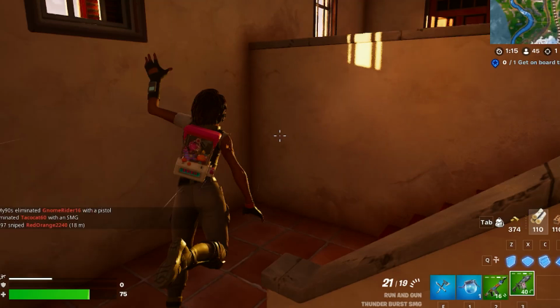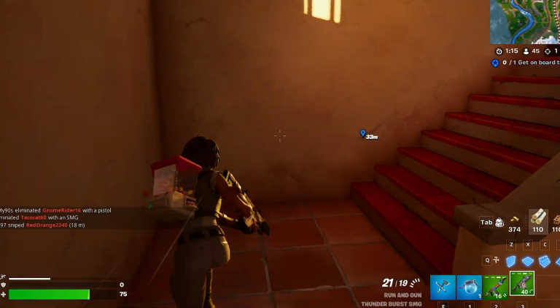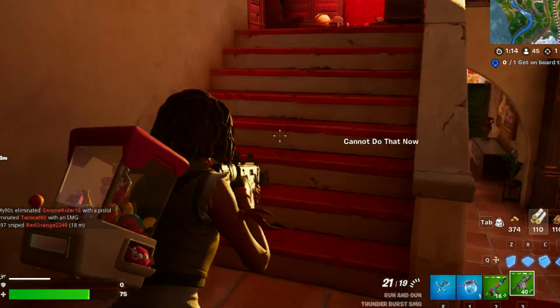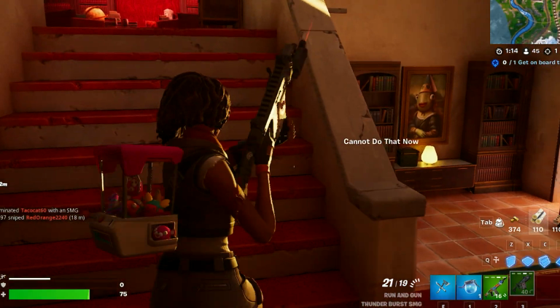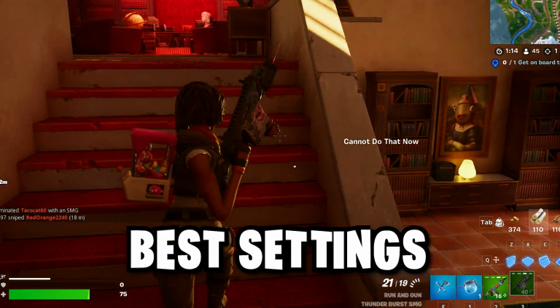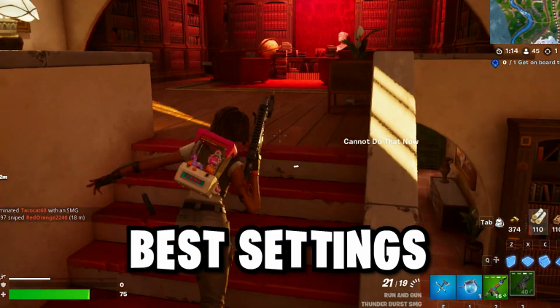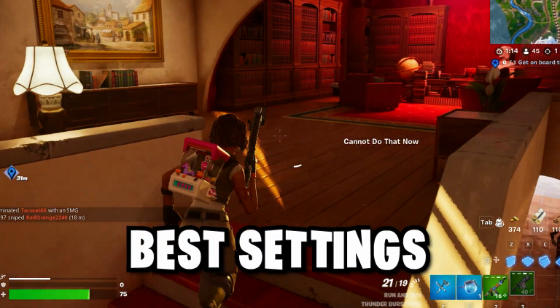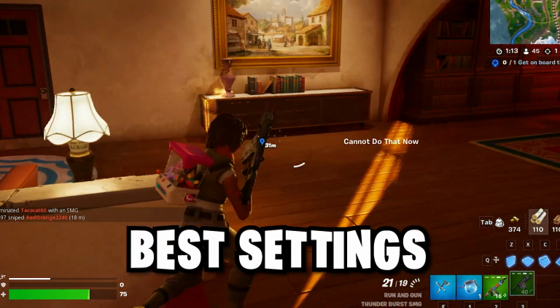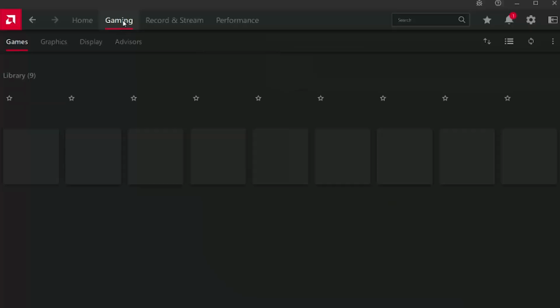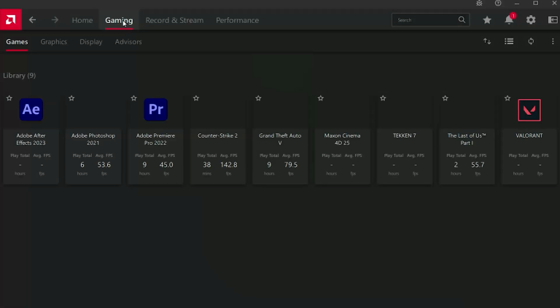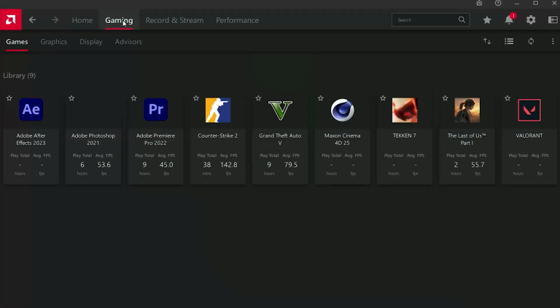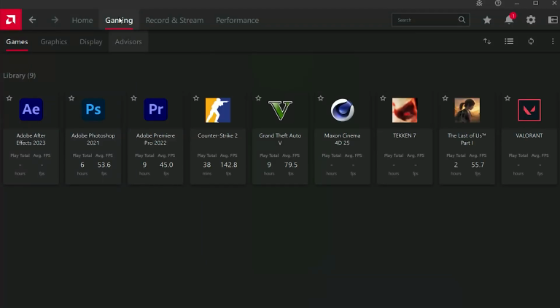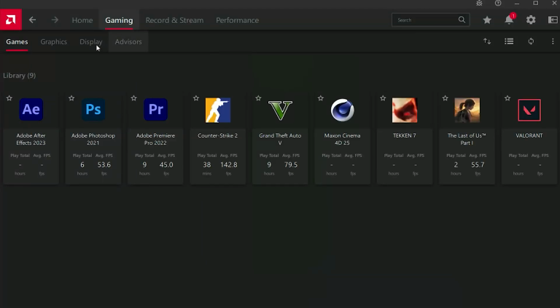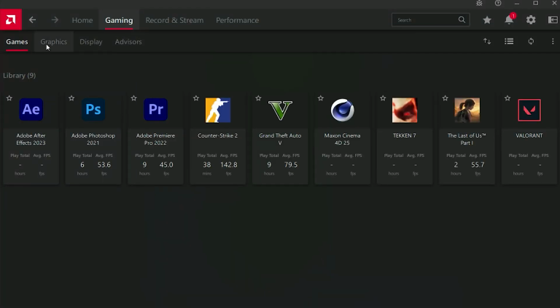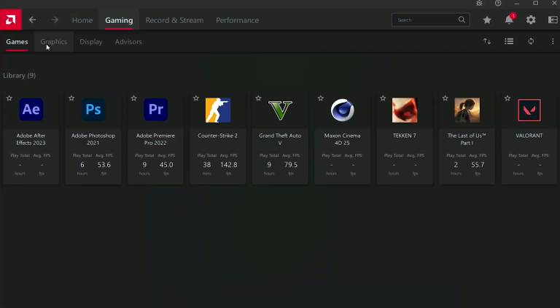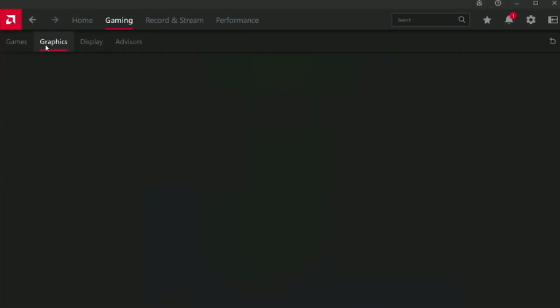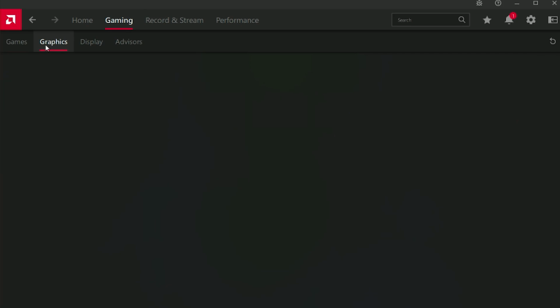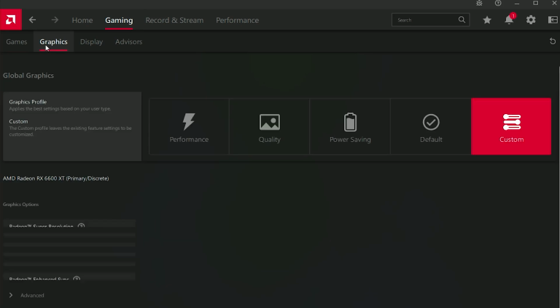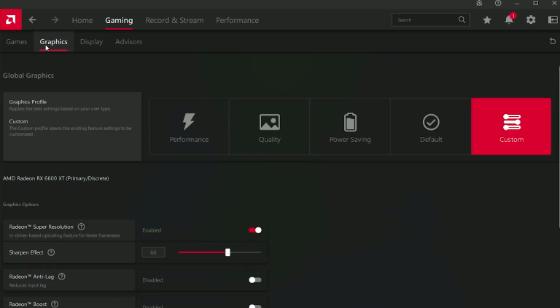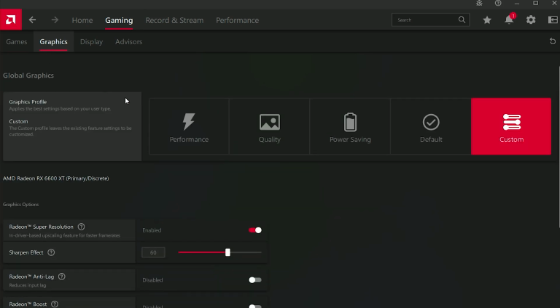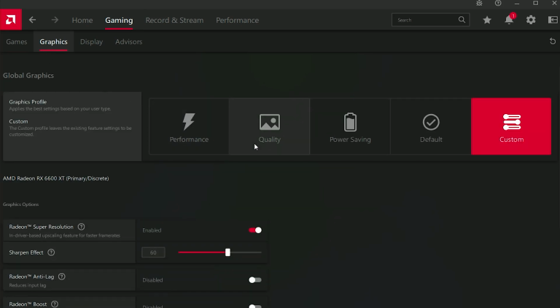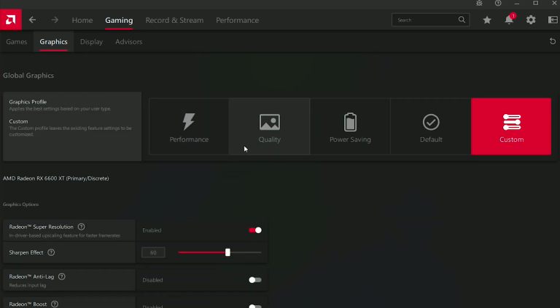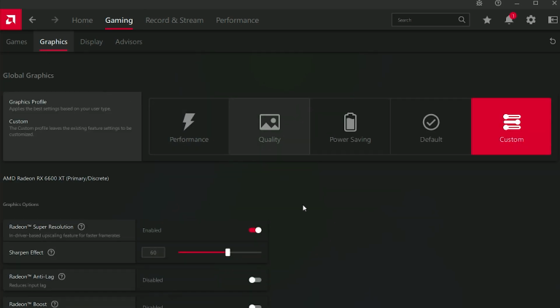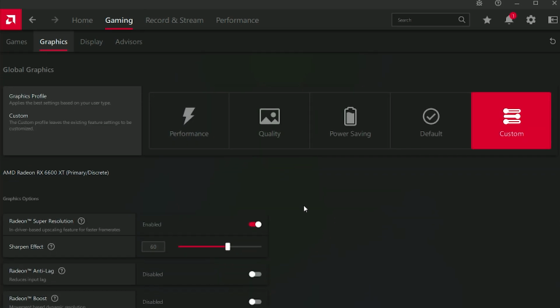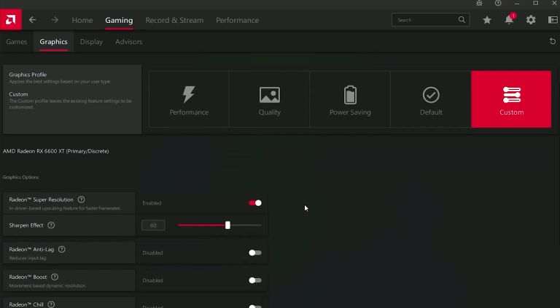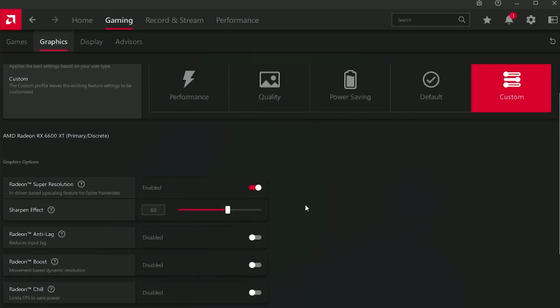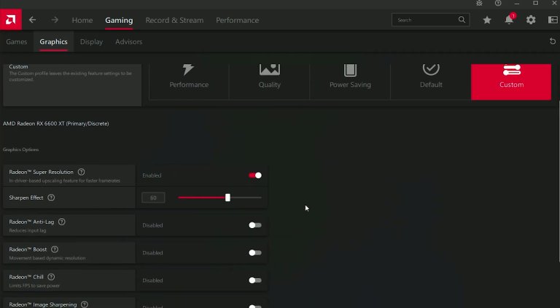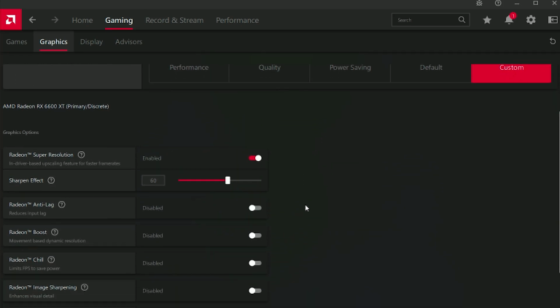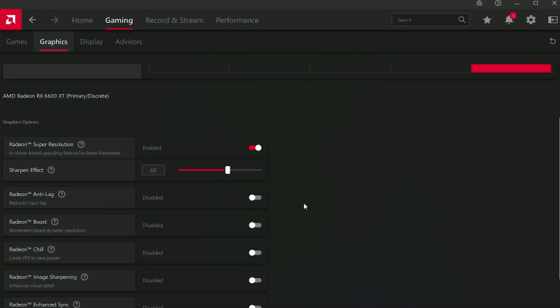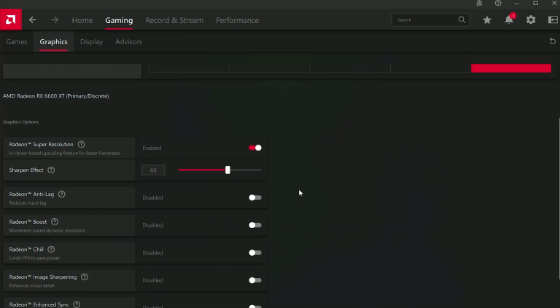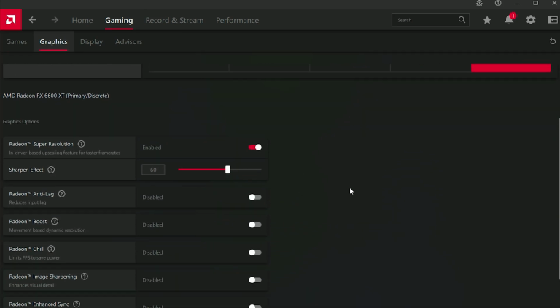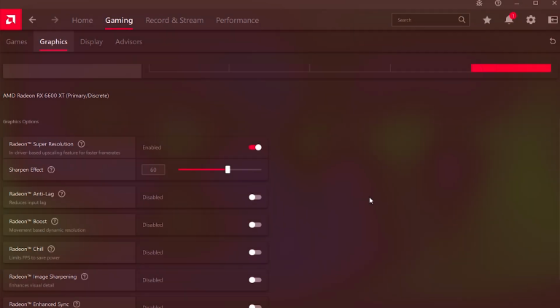Now, moving on to best settings, you first need to go to Gaming and then go to Graphics. Follow my steps — I will show you the best settings.